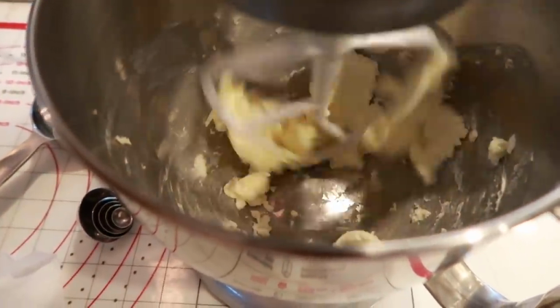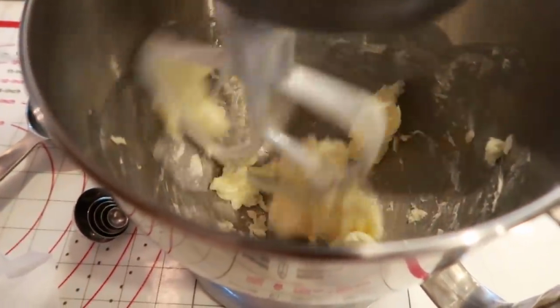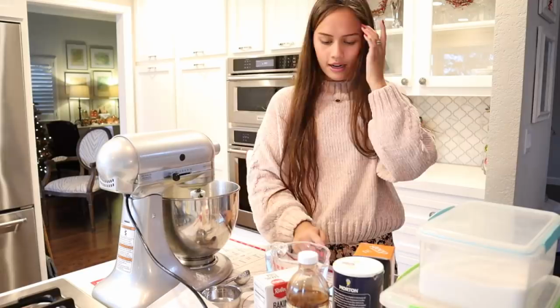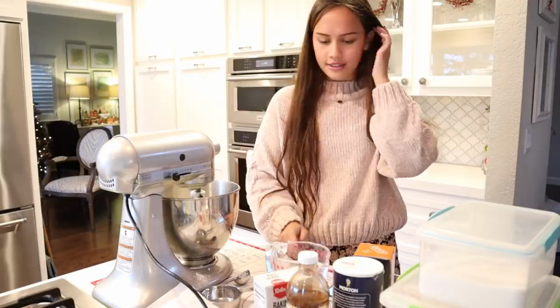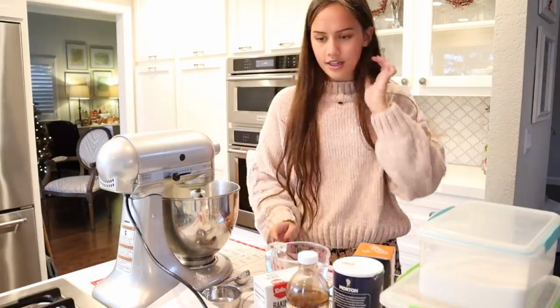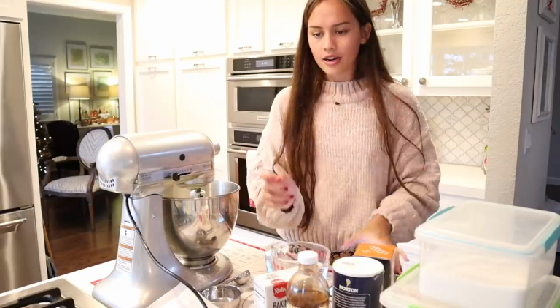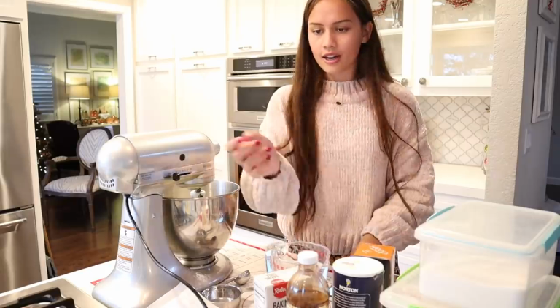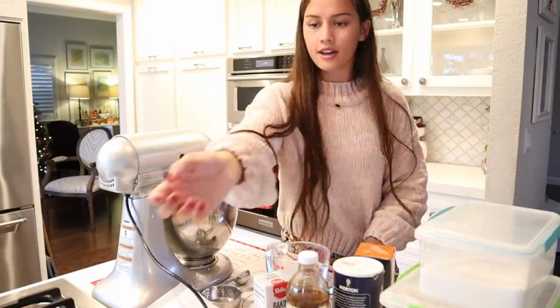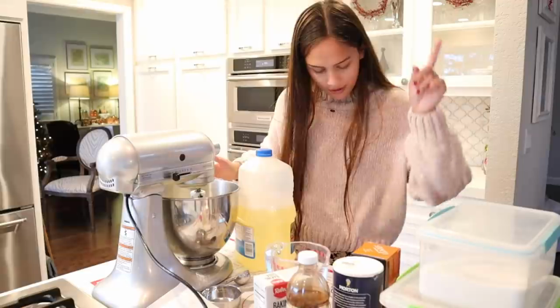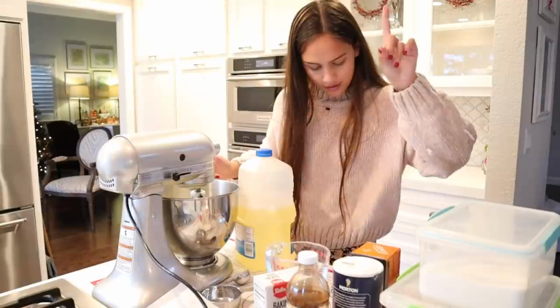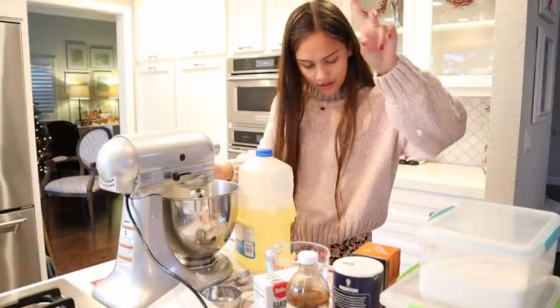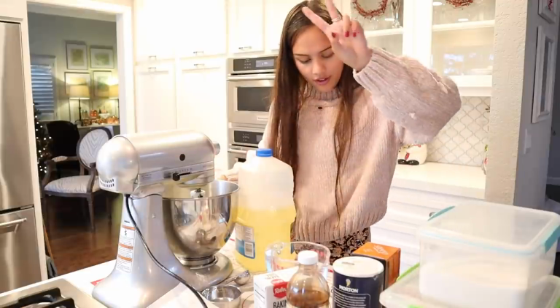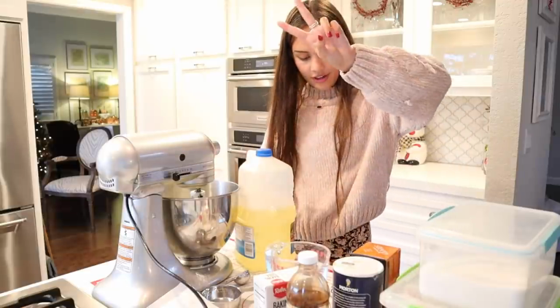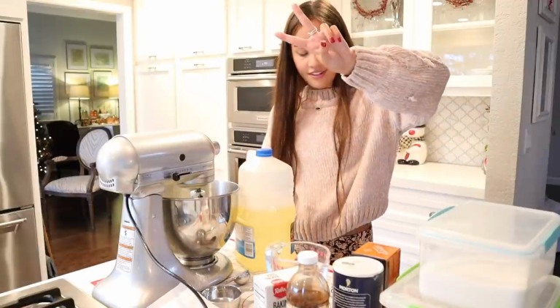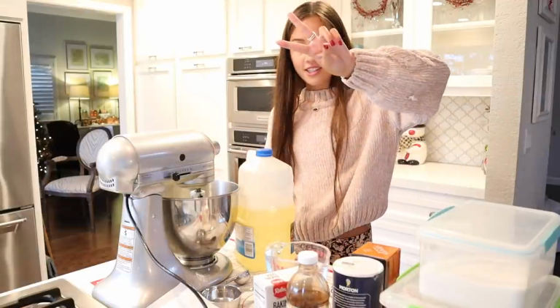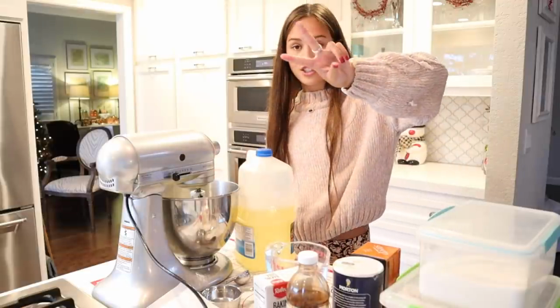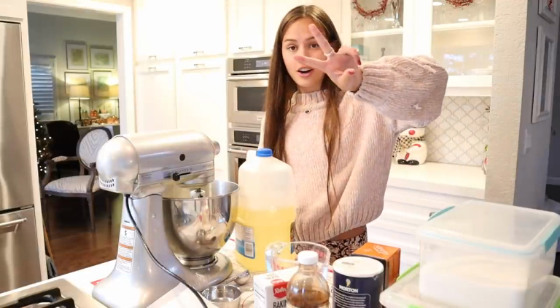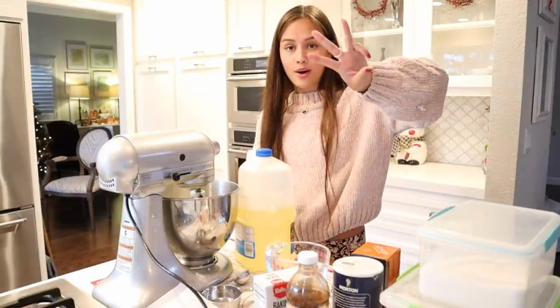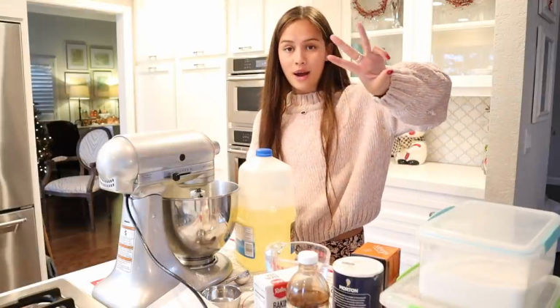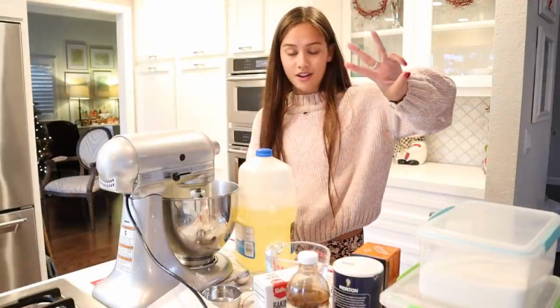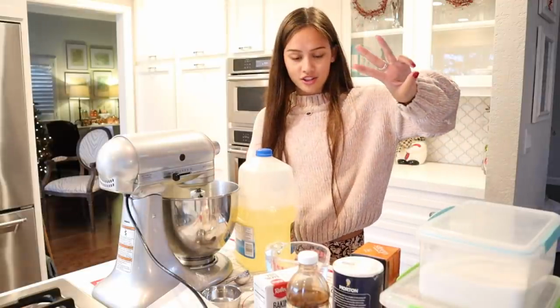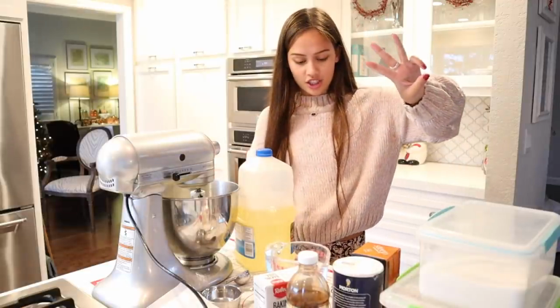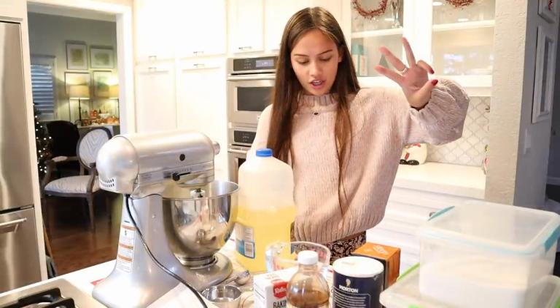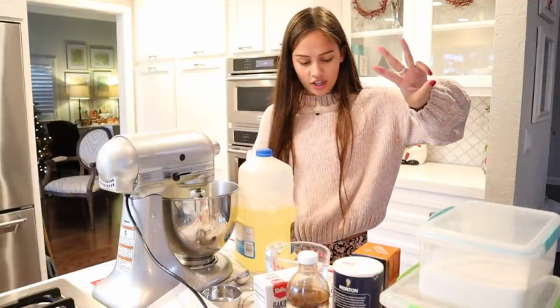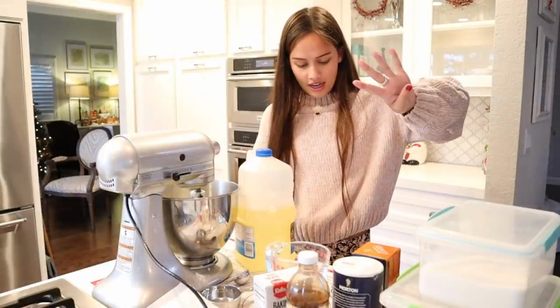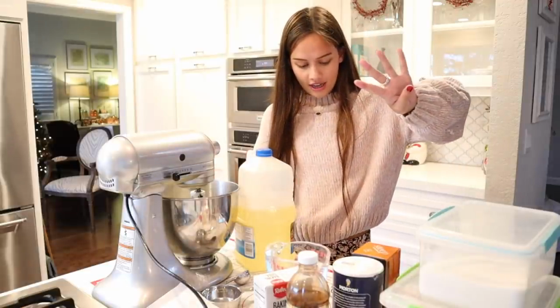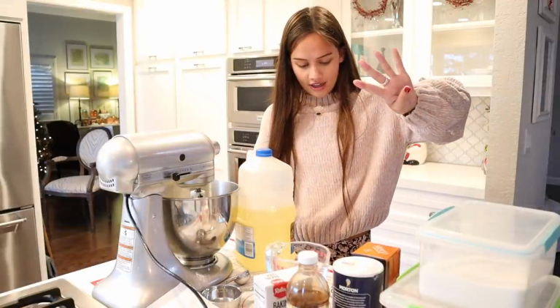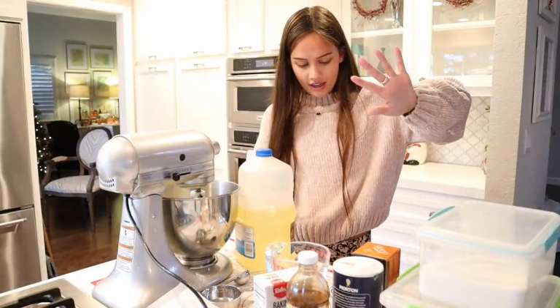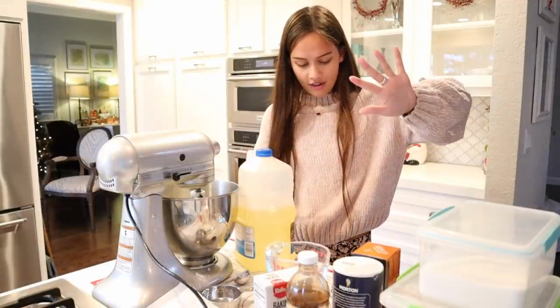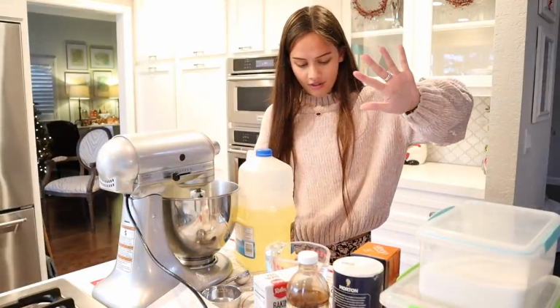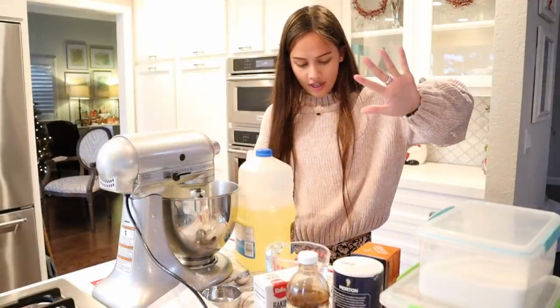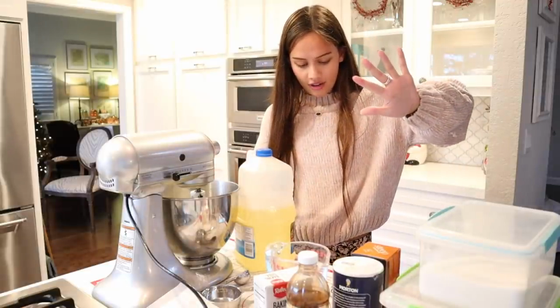Okay, so now we're adding vegetable oil, granulated sugar, powdered sugar, egg, and vanilla.